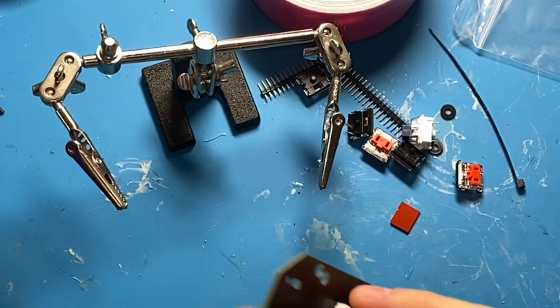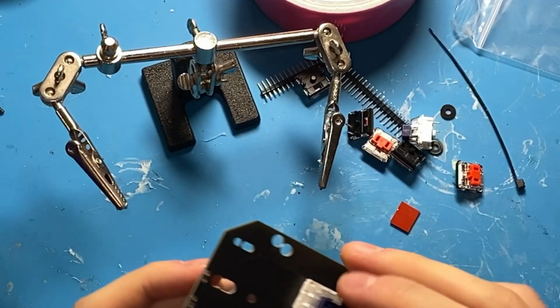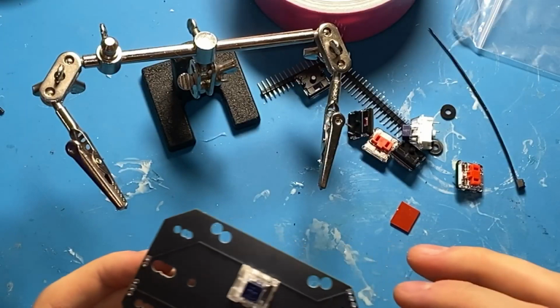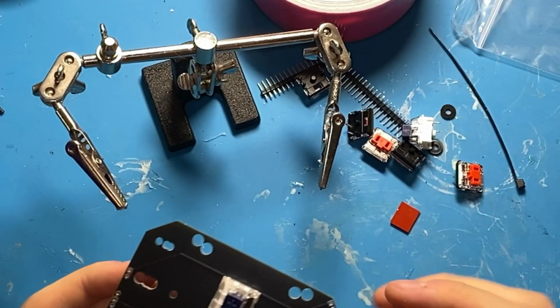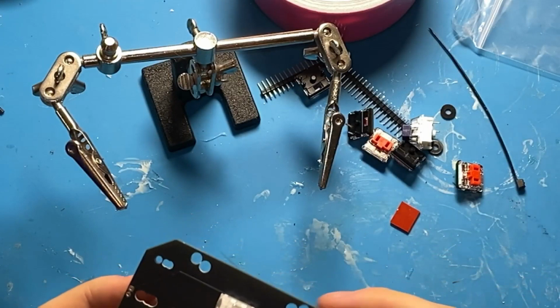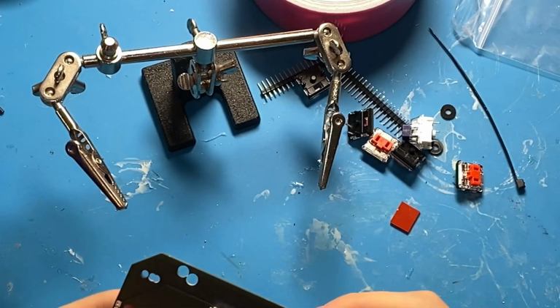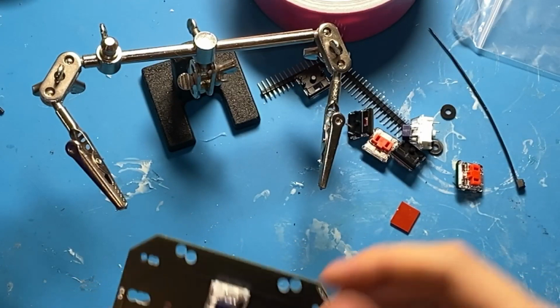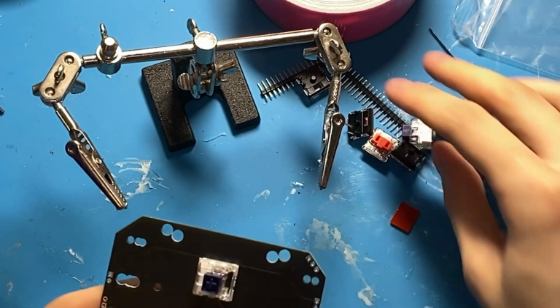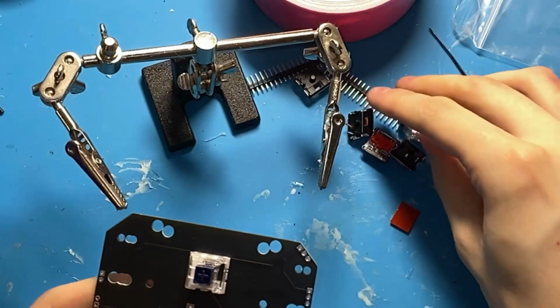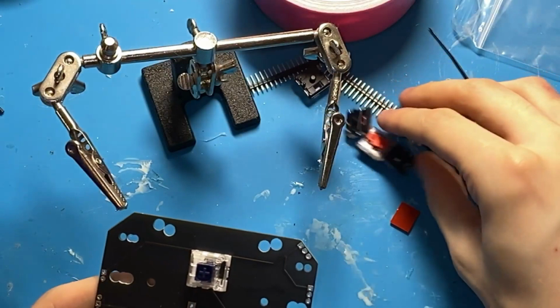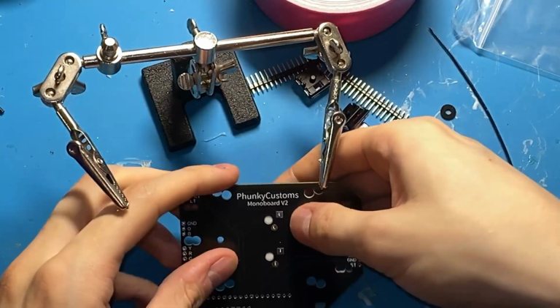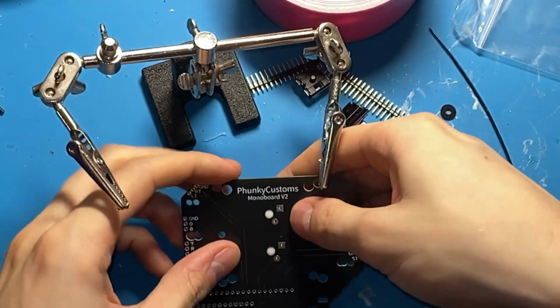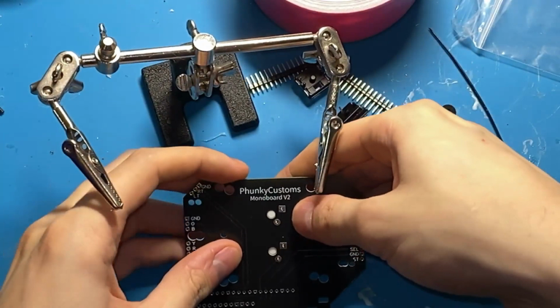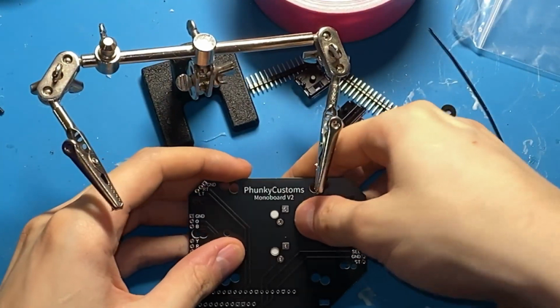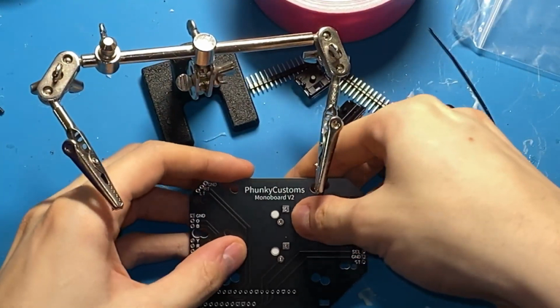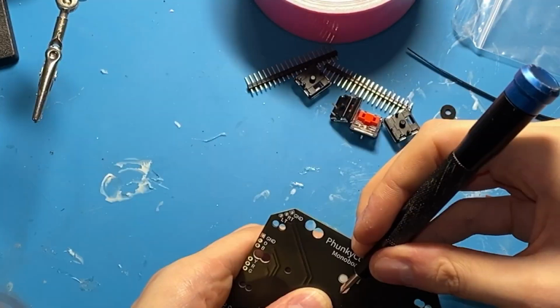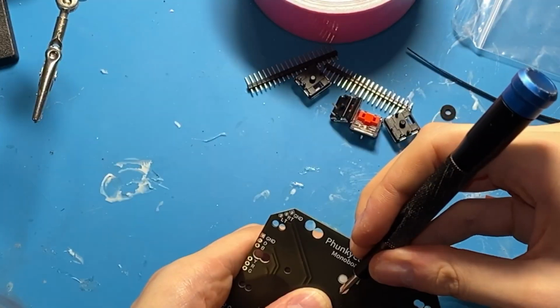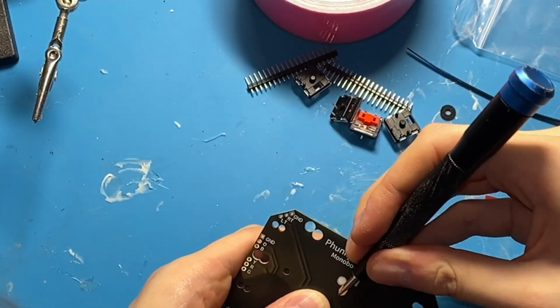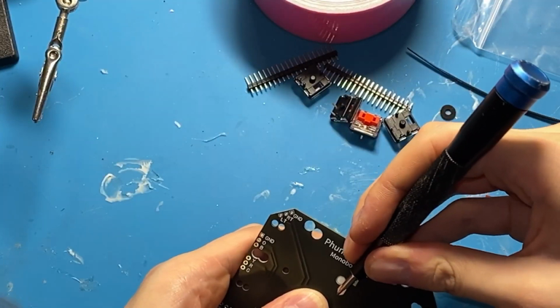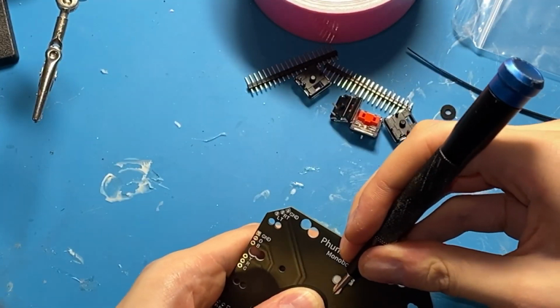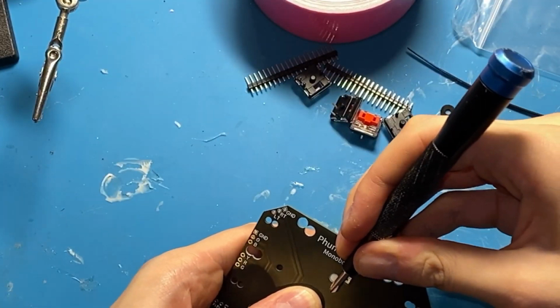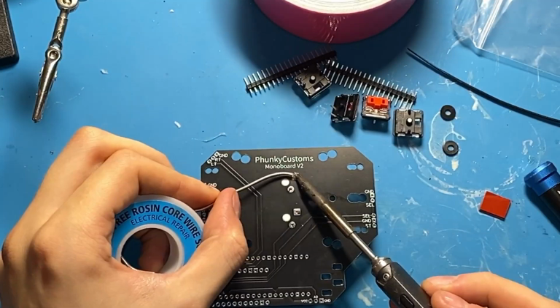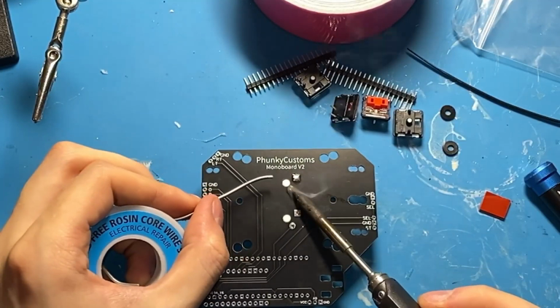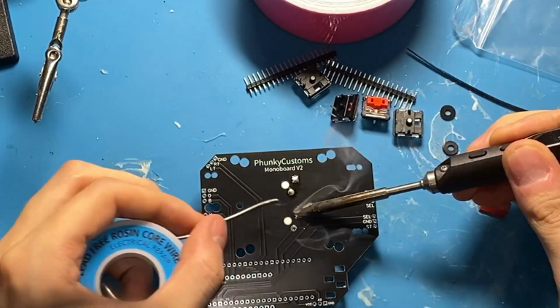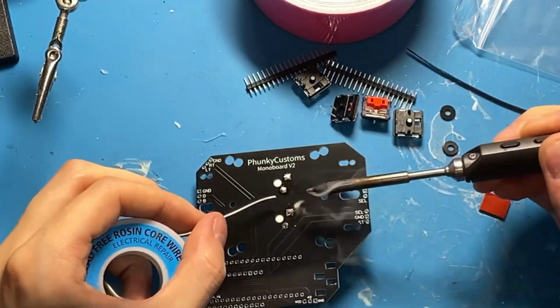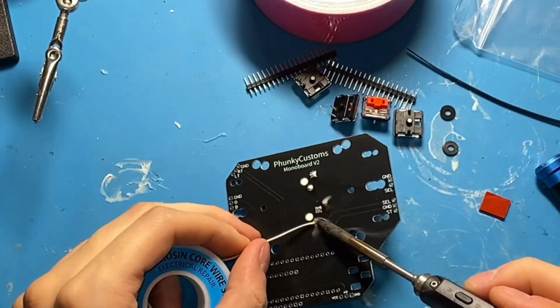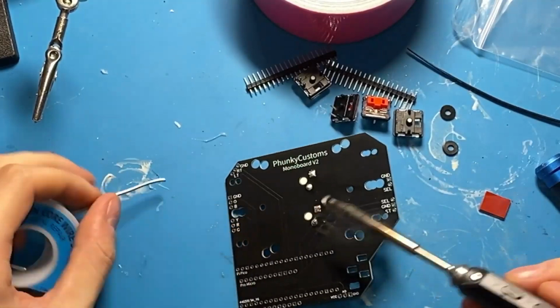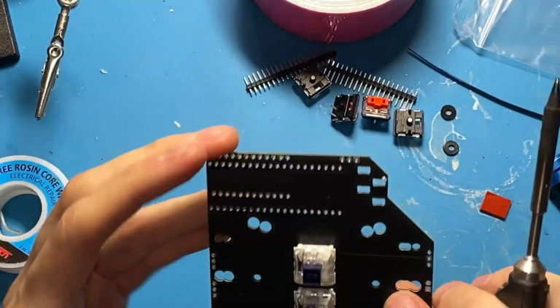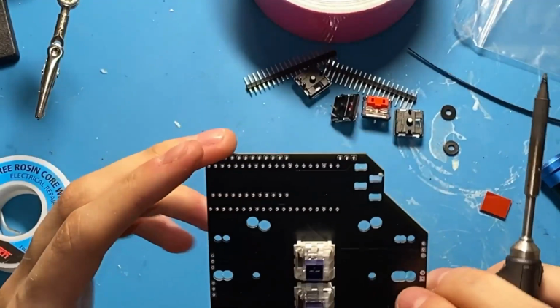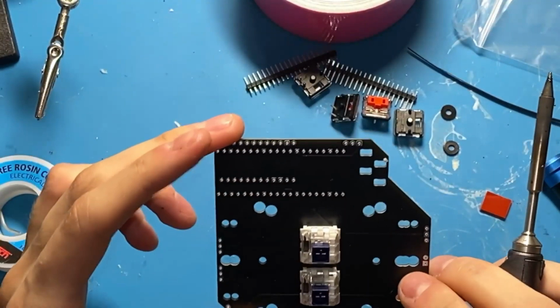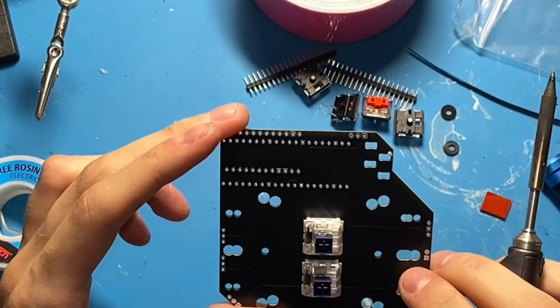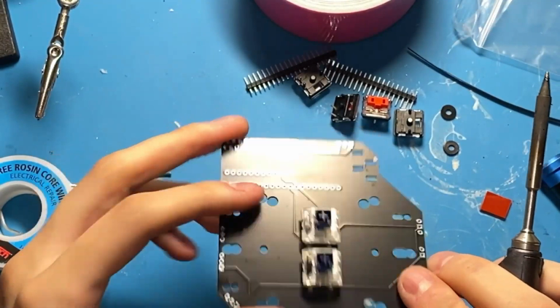So now I'm going to work on the strum bar - insert the switches, bend the leads, solder them in place, make sure that they're straight.